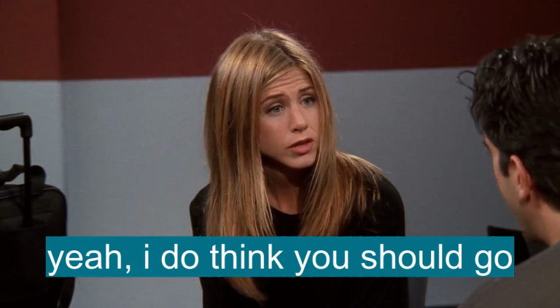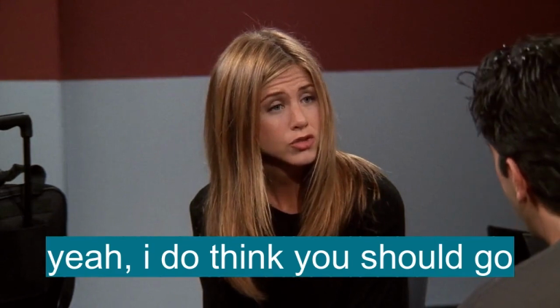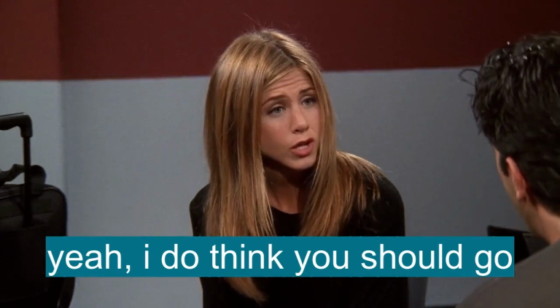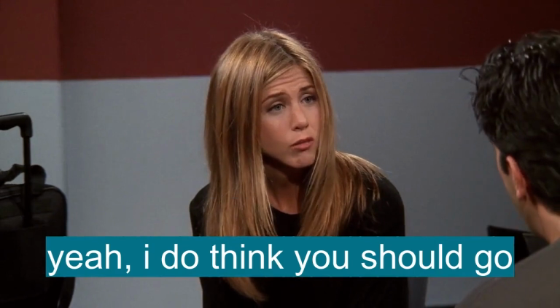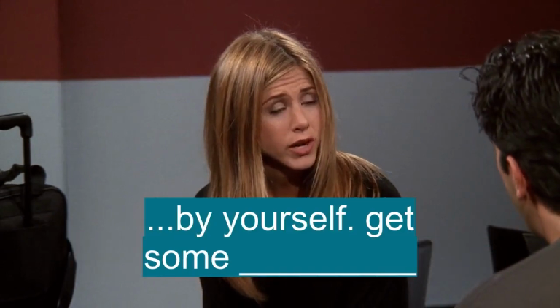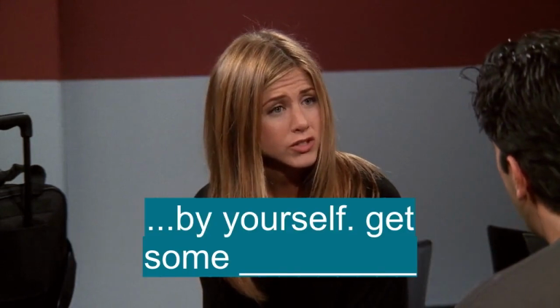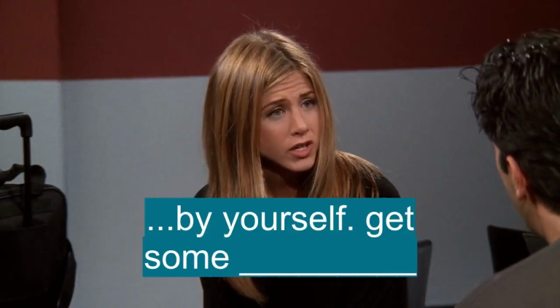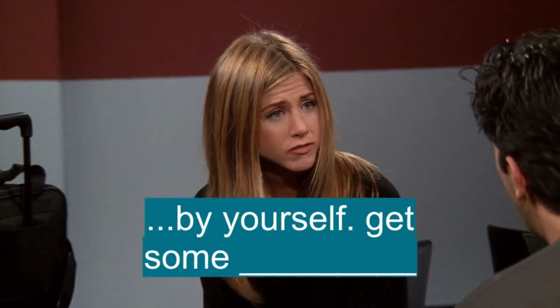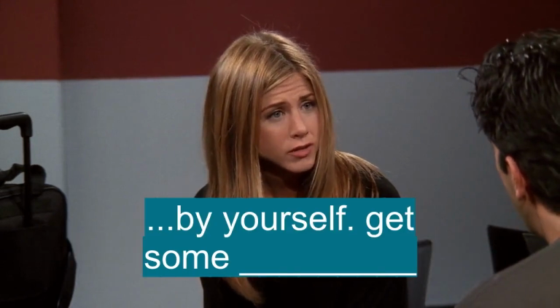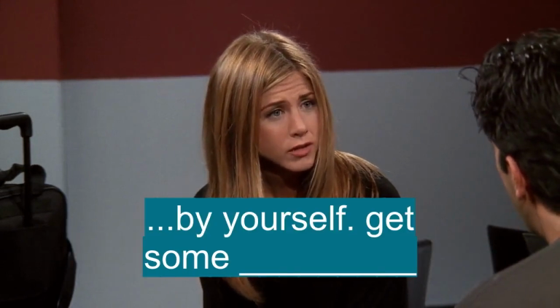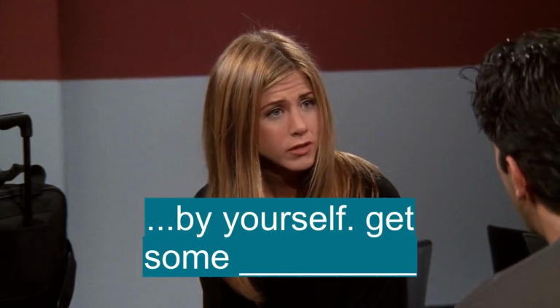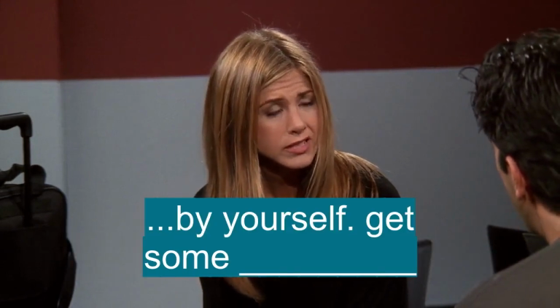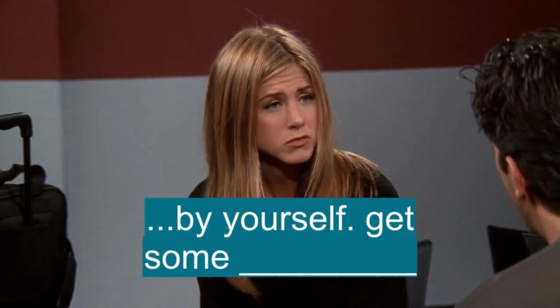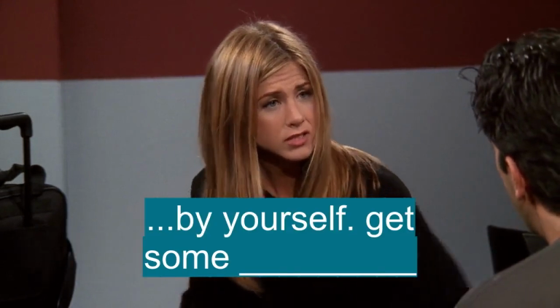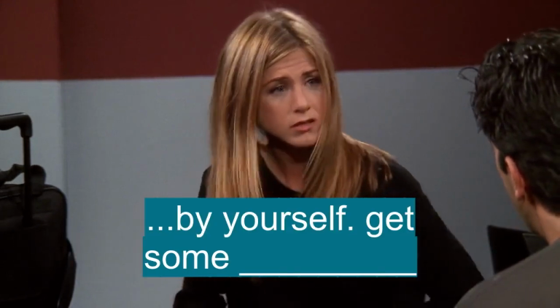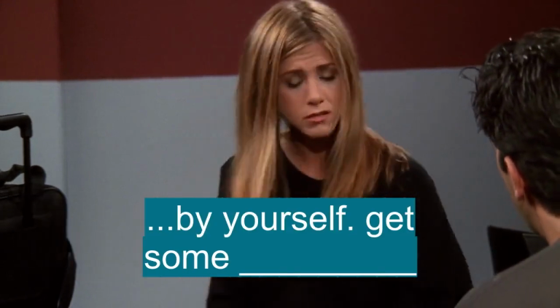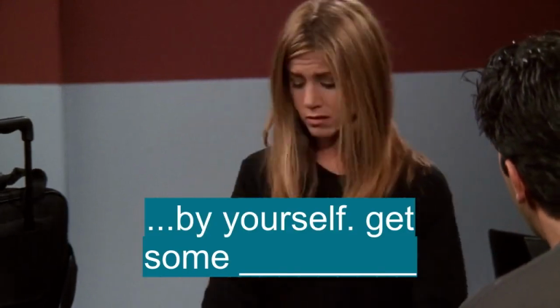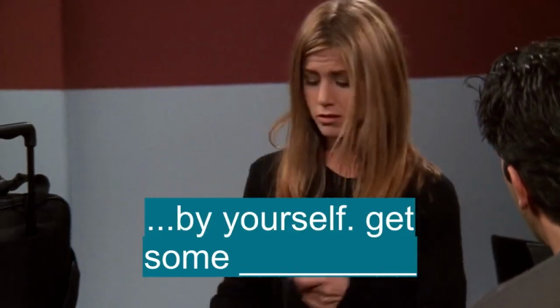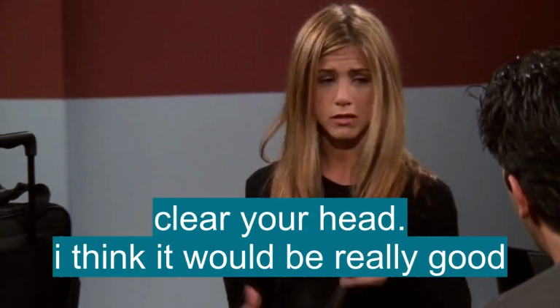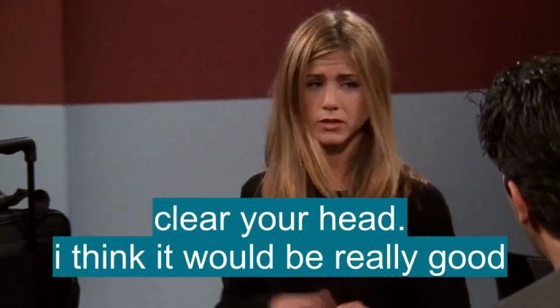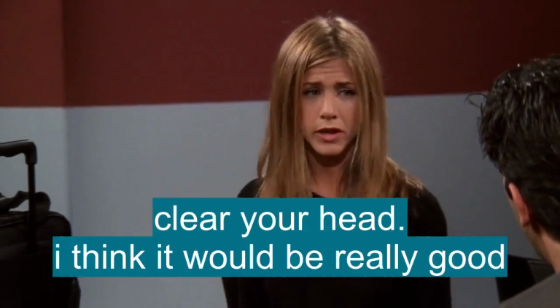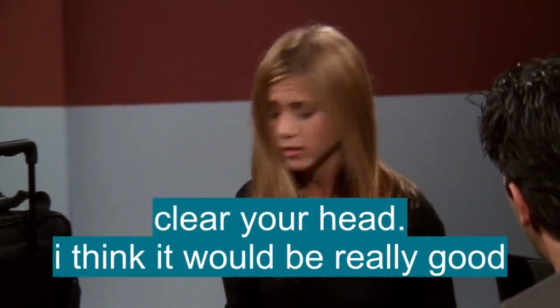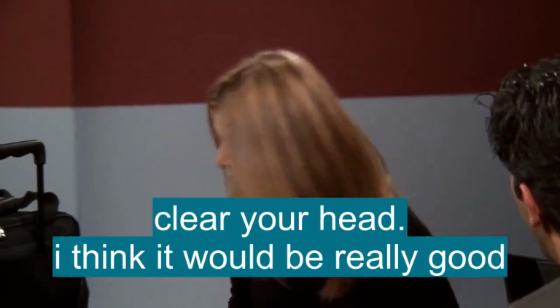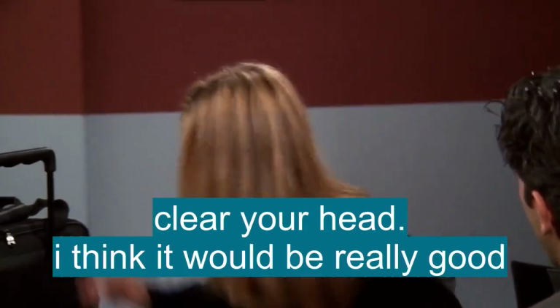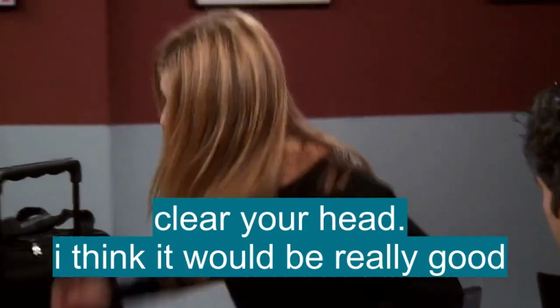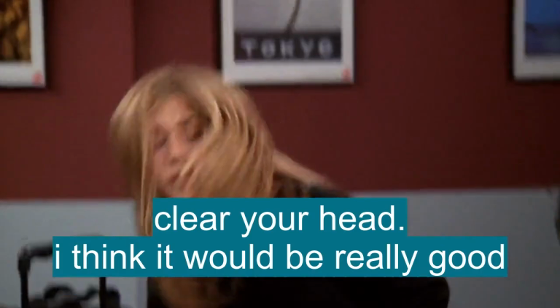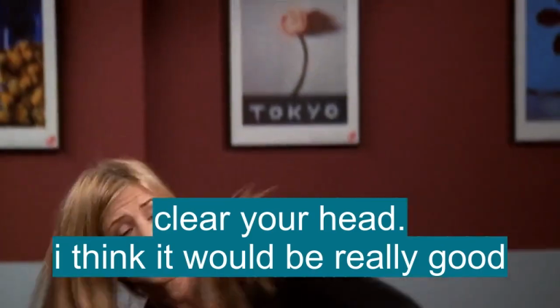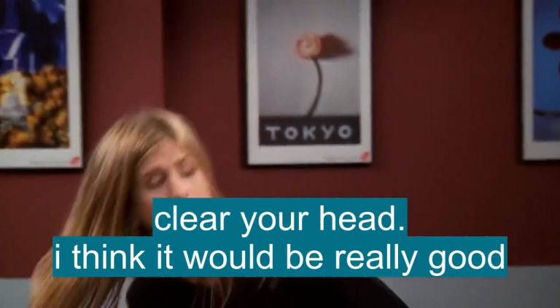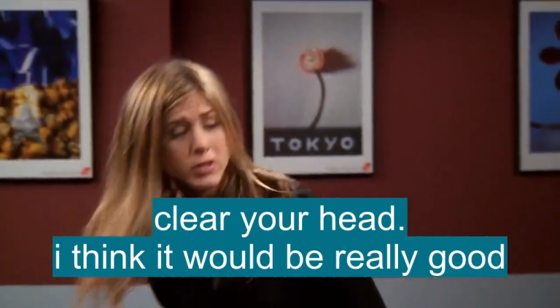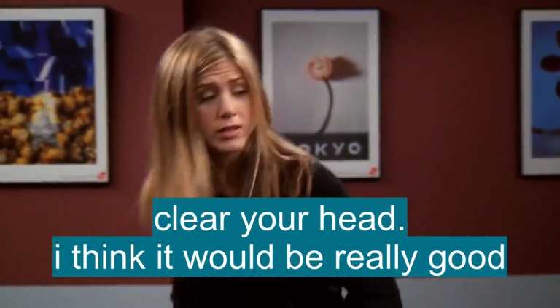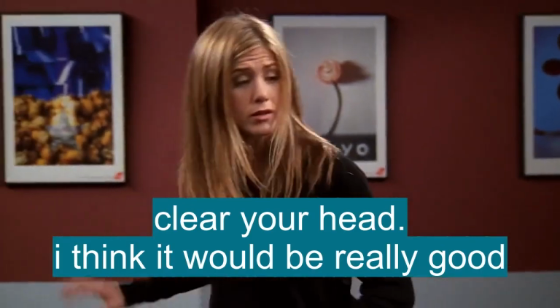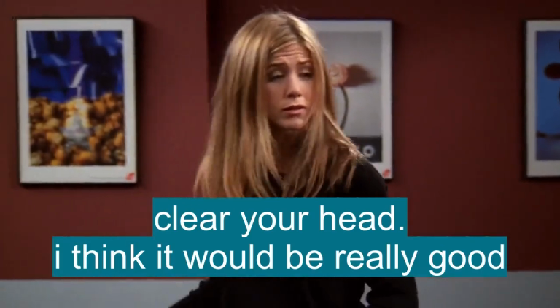I think you should go by yourself, get some distance, clear your head. I think it would be really good.